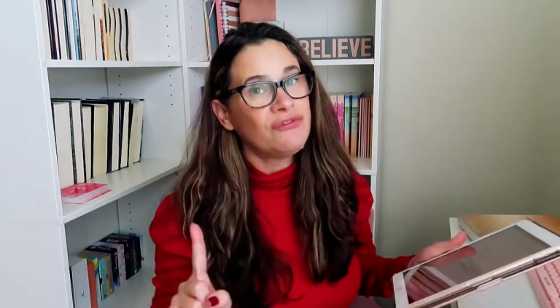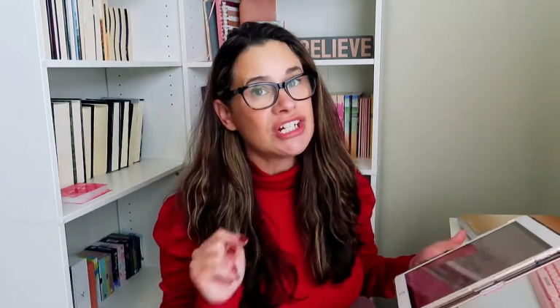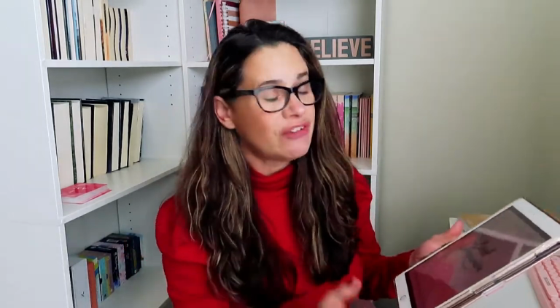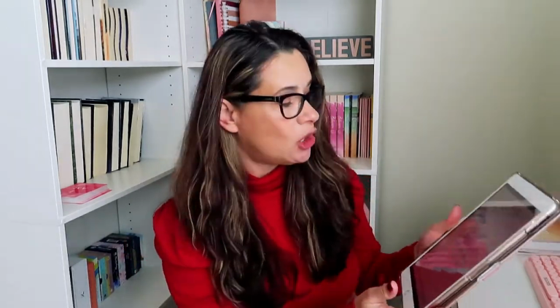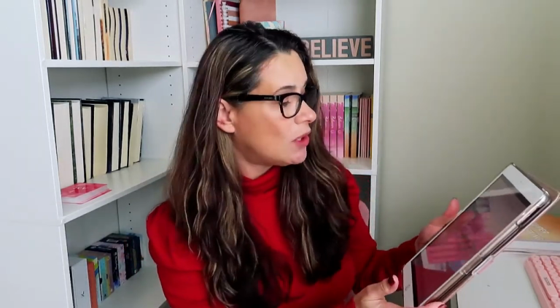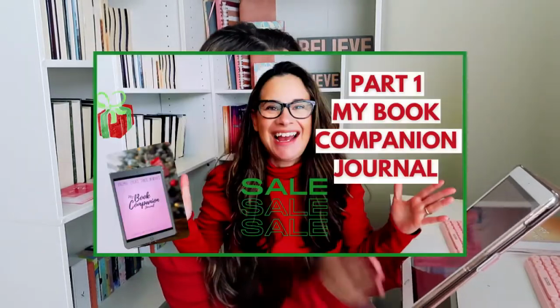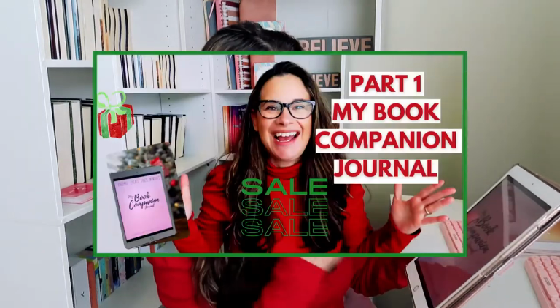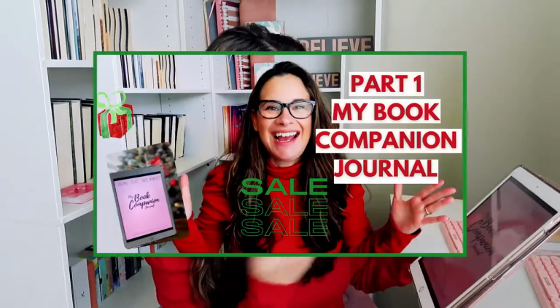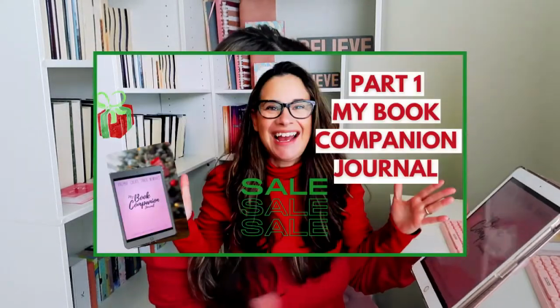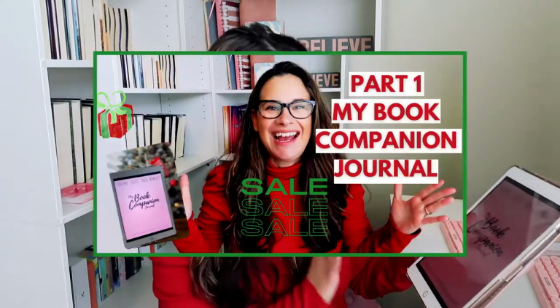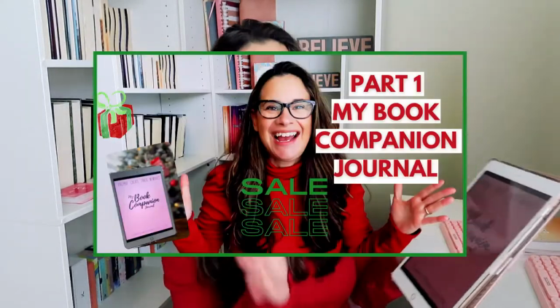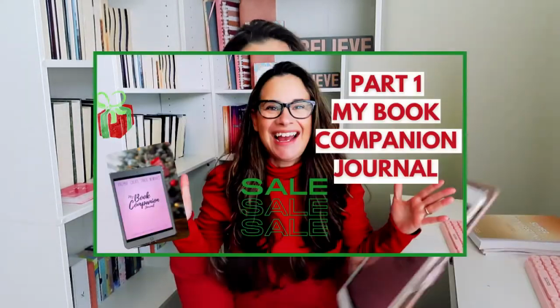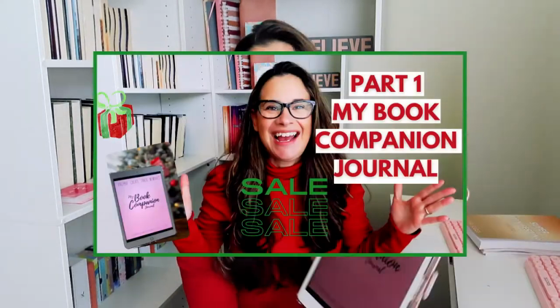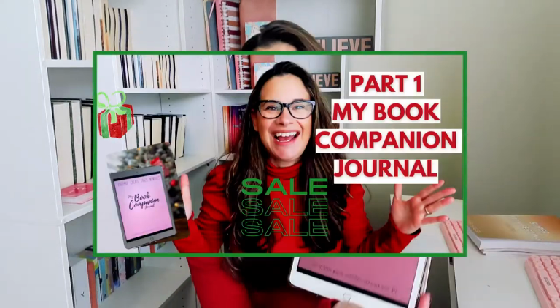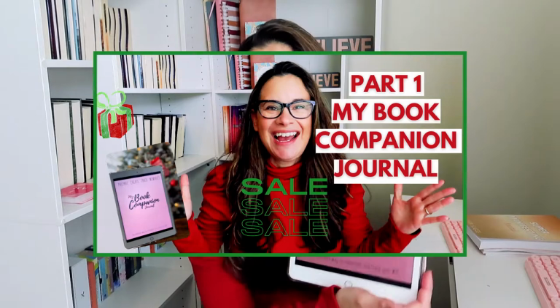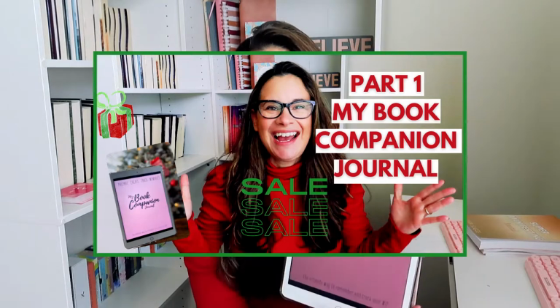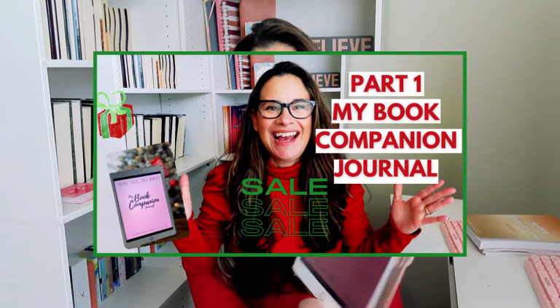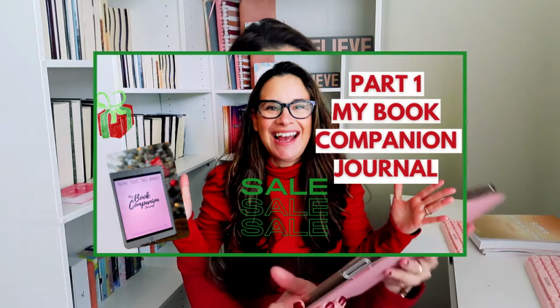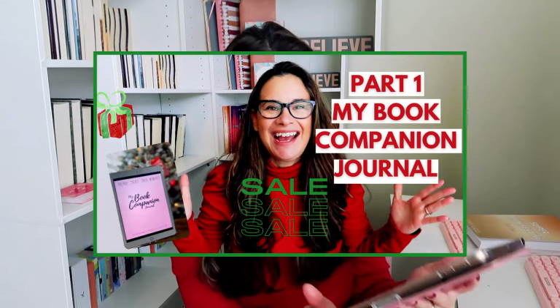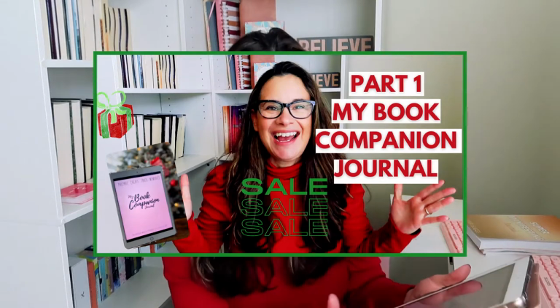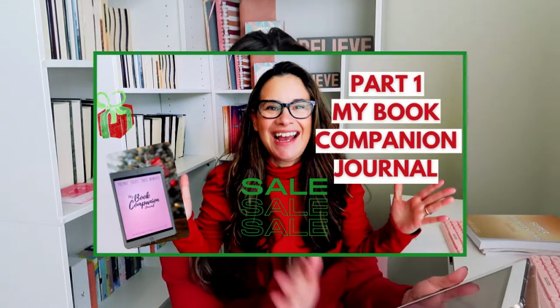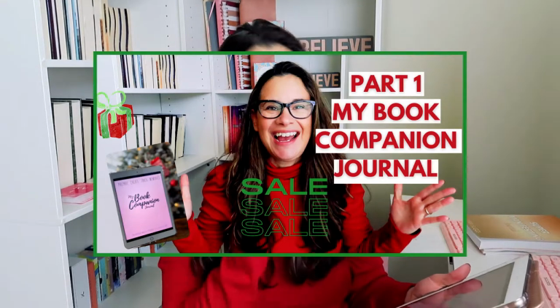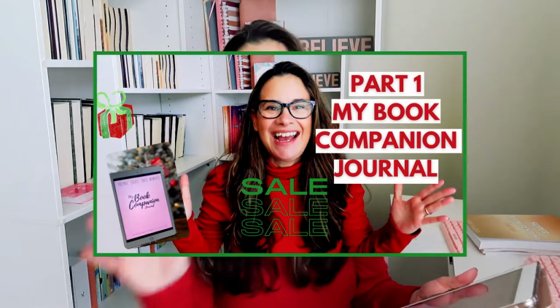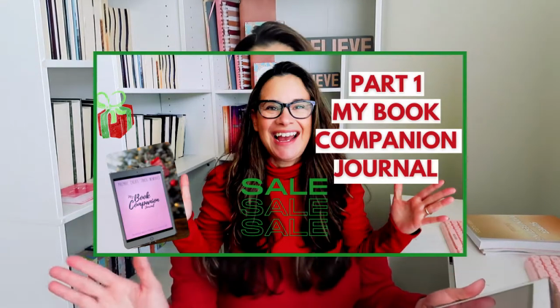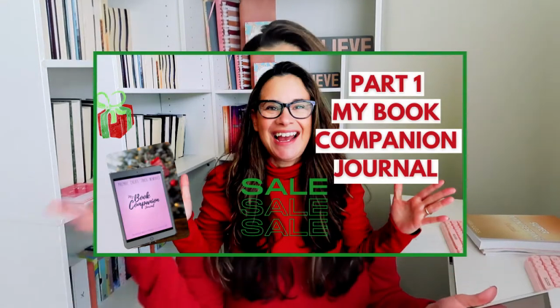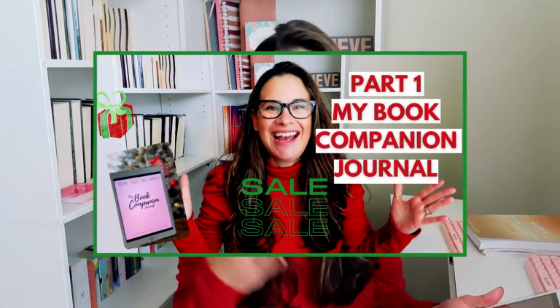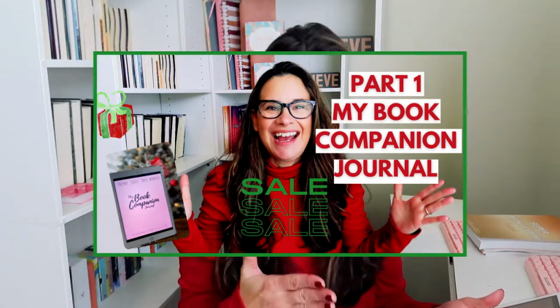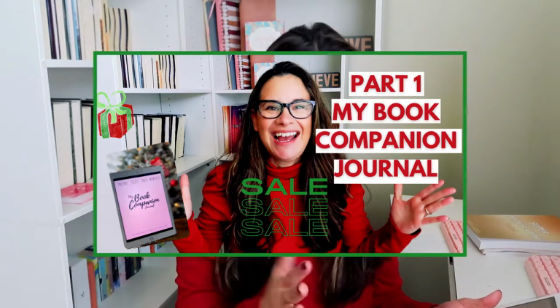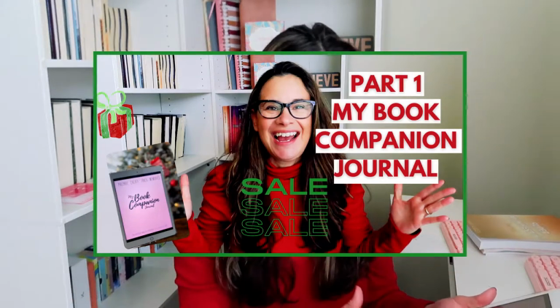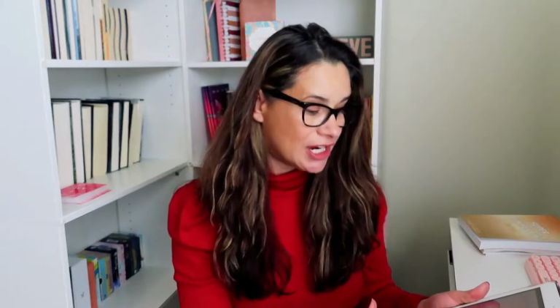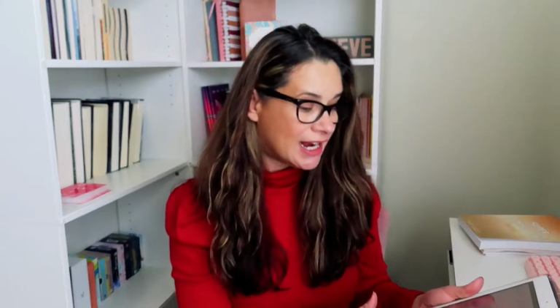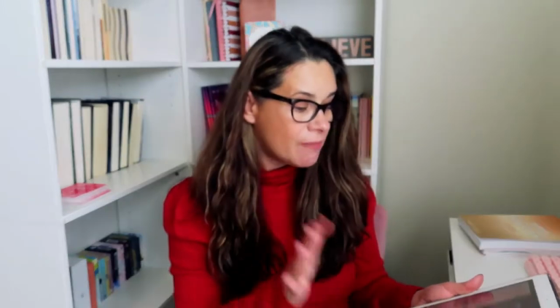The first video was my book companion journal, the regular fiction edition. So if you missed that, make sure you go check it out.